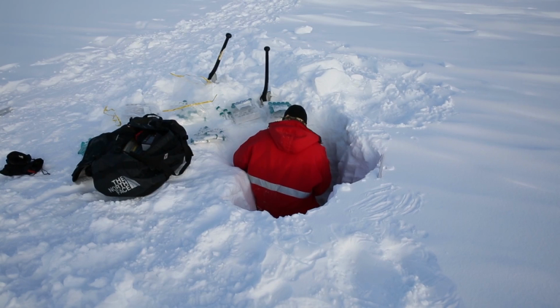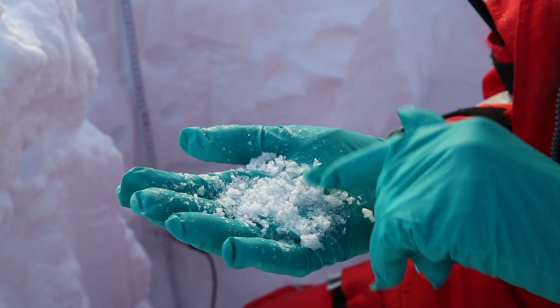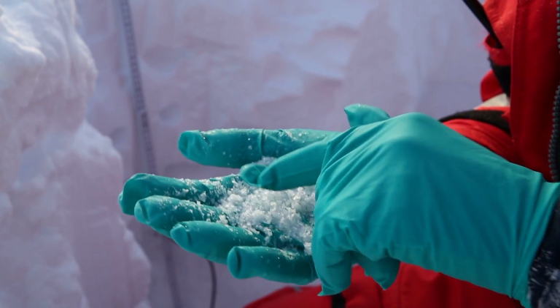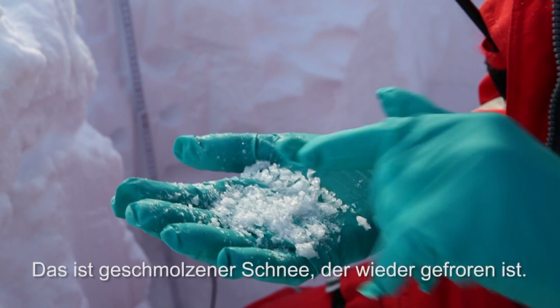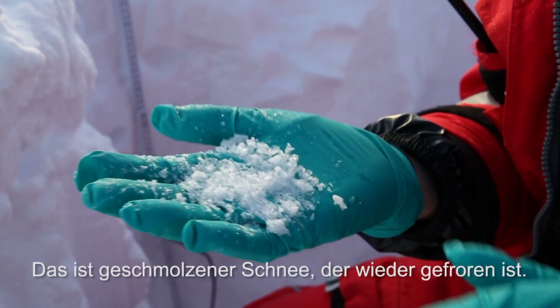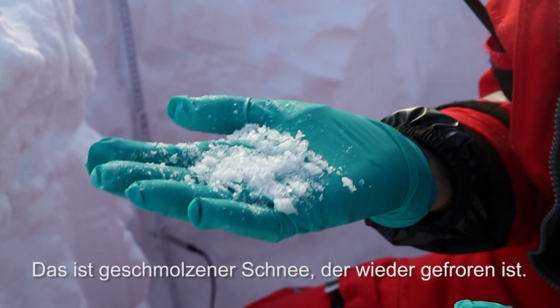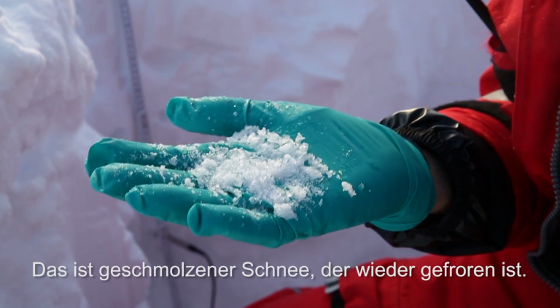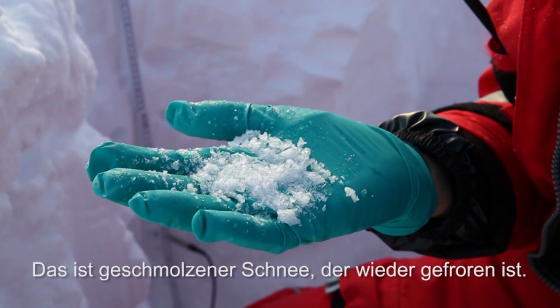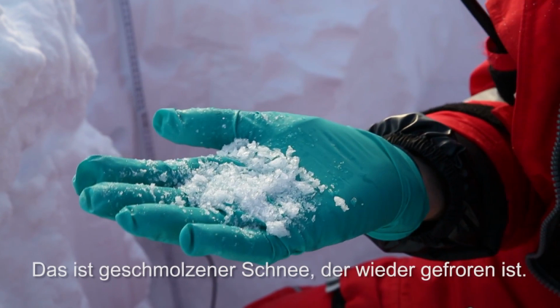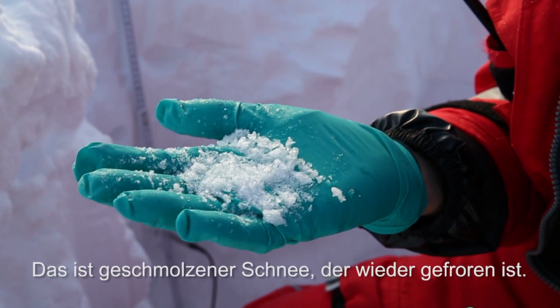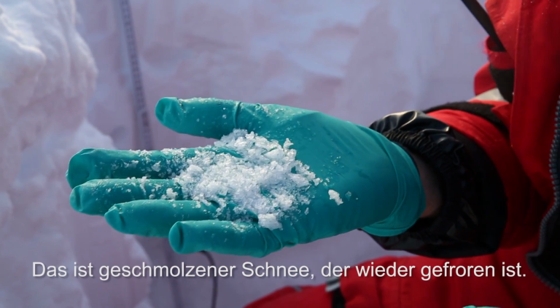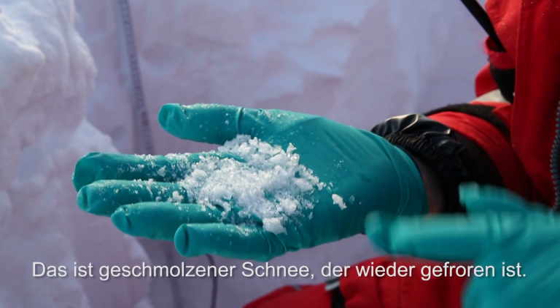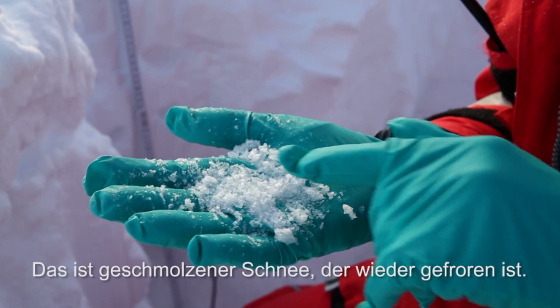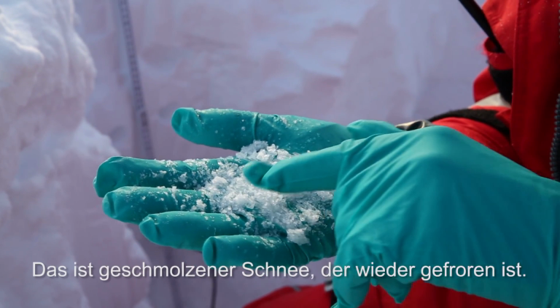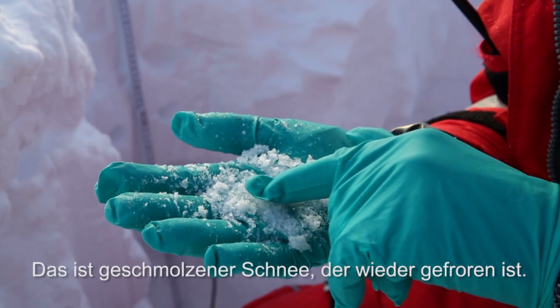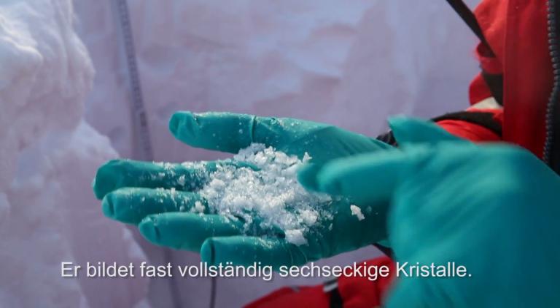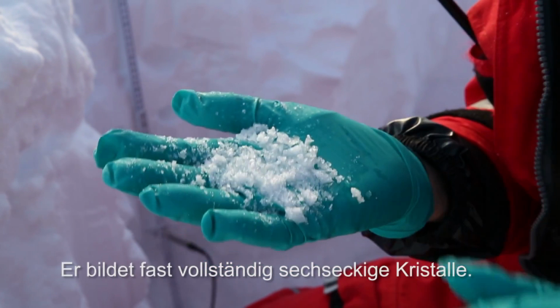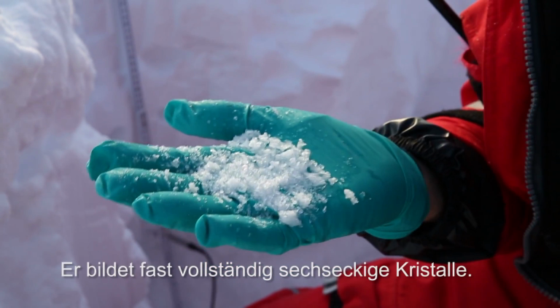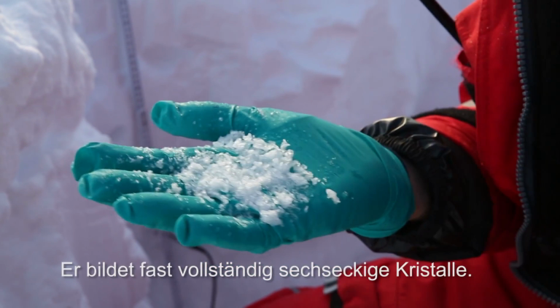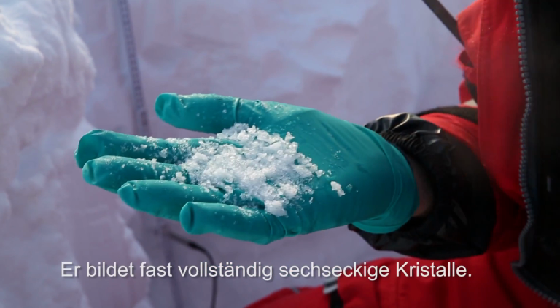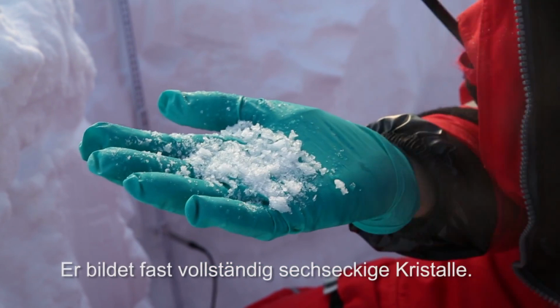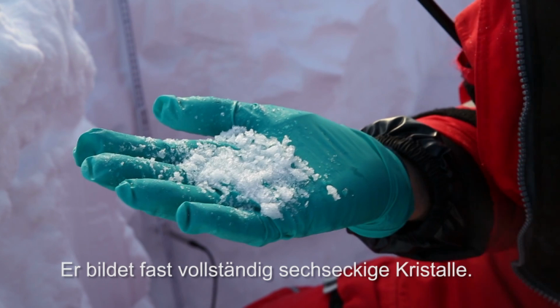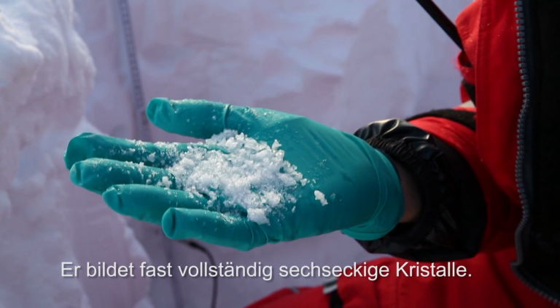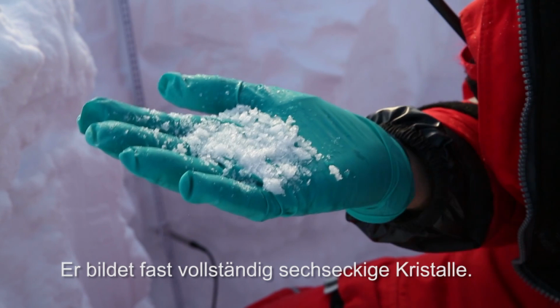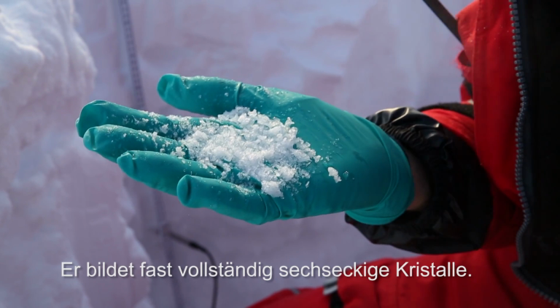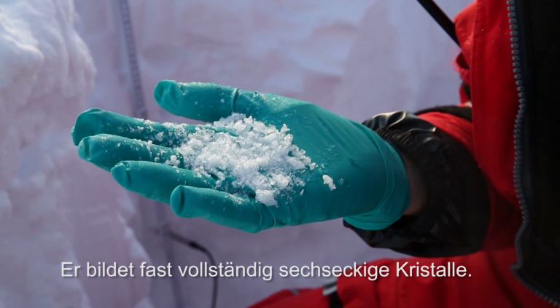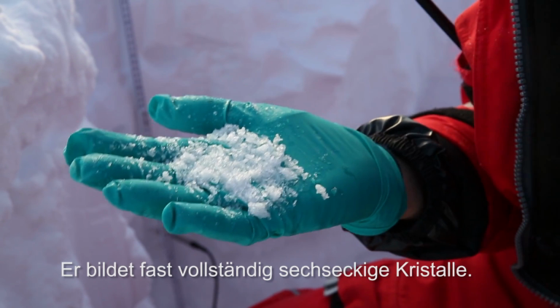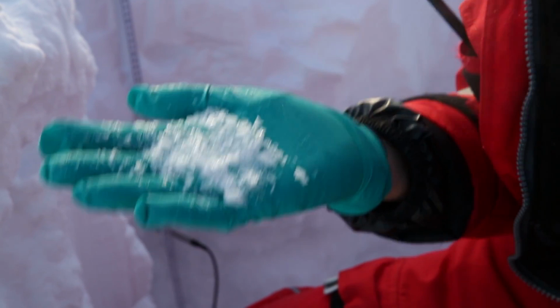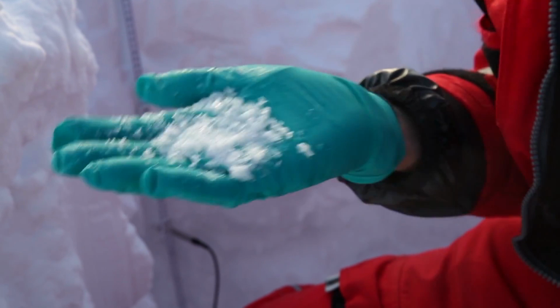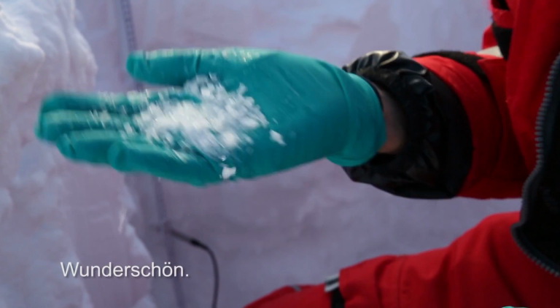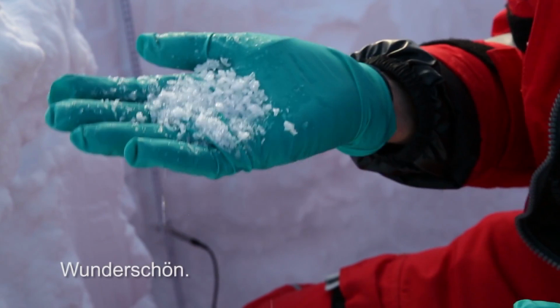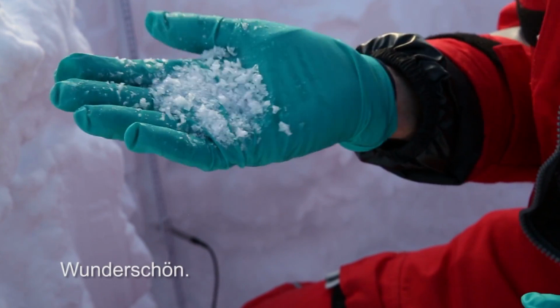This is the melted and frozen snow in big crystals, almost all hexagonal. Really beautiful.